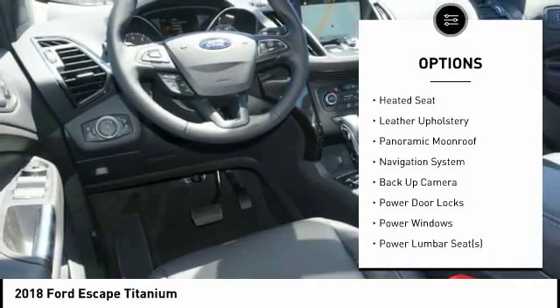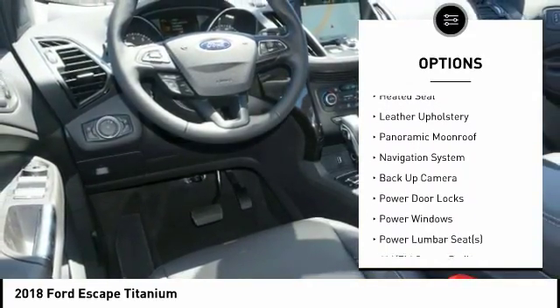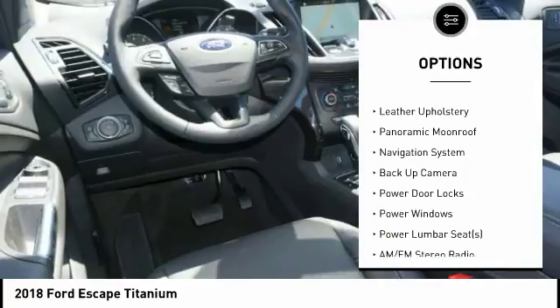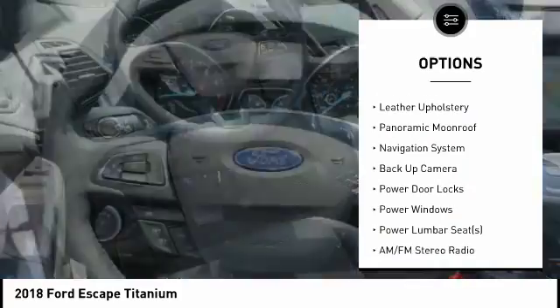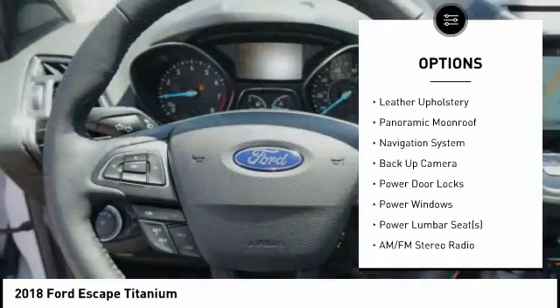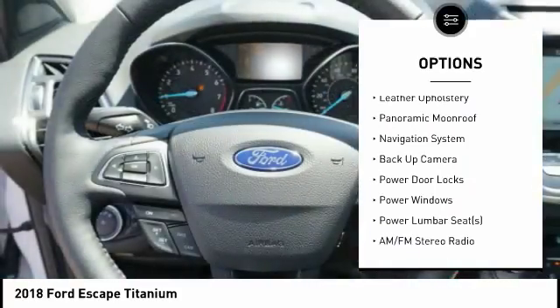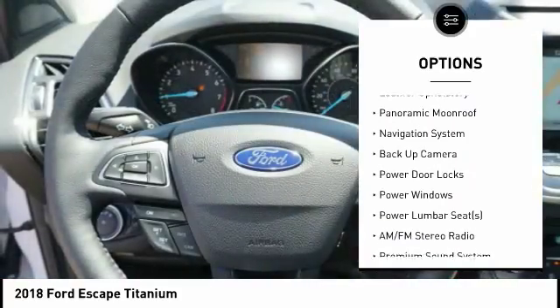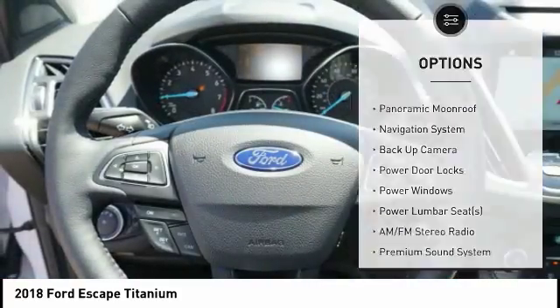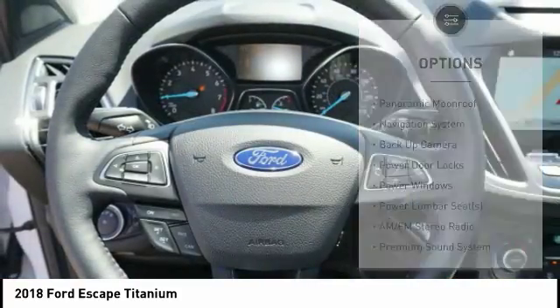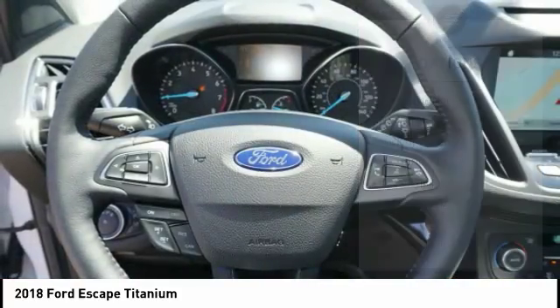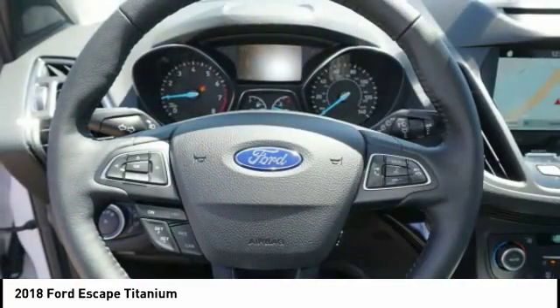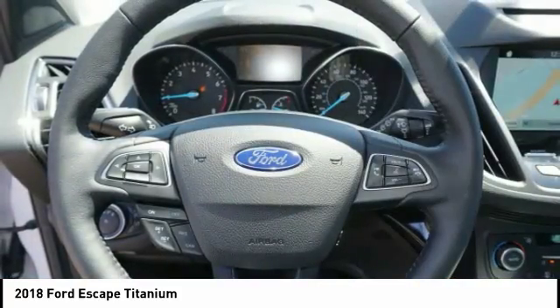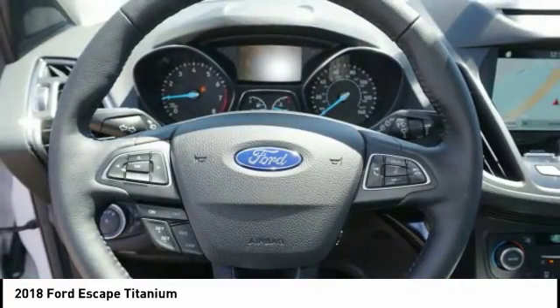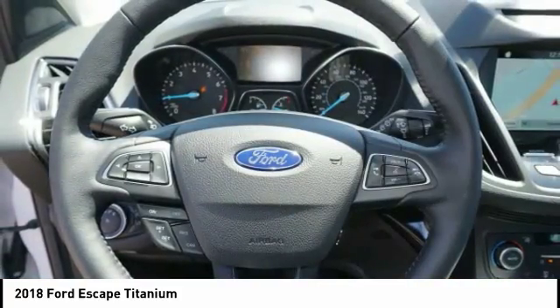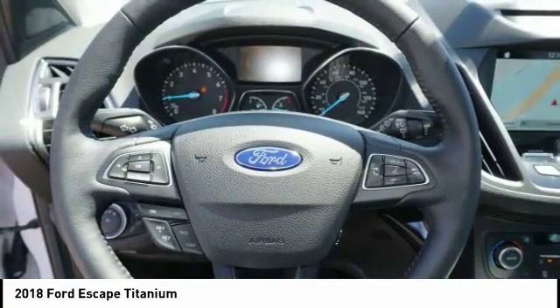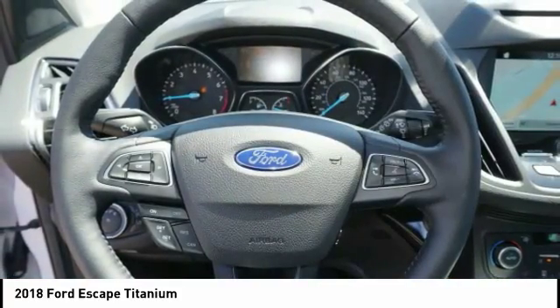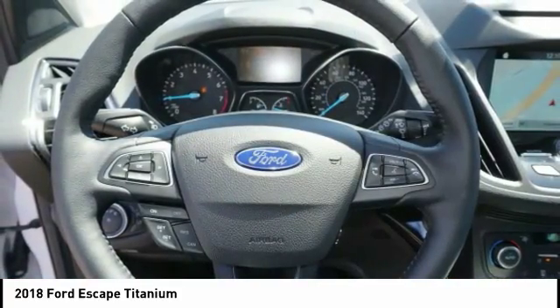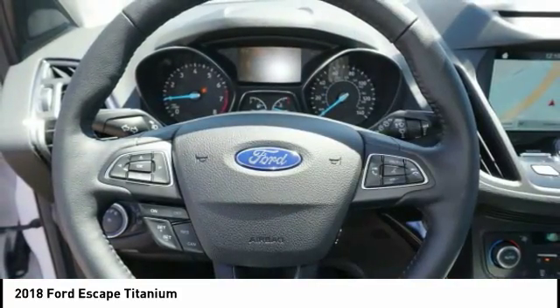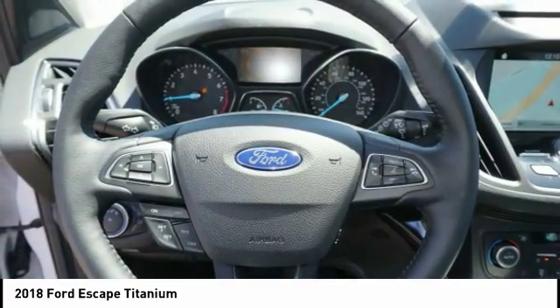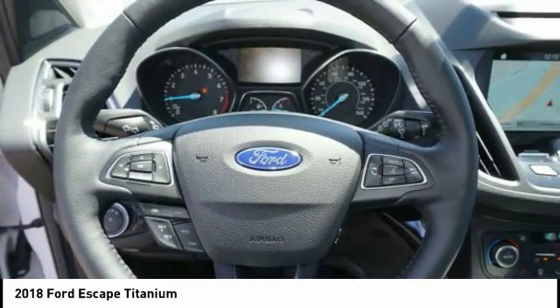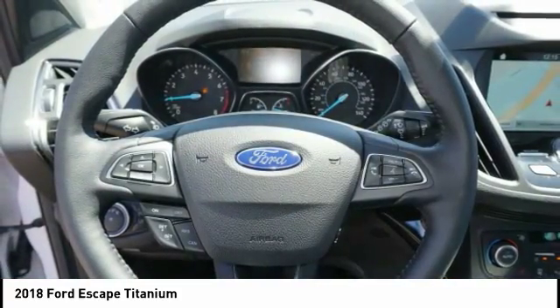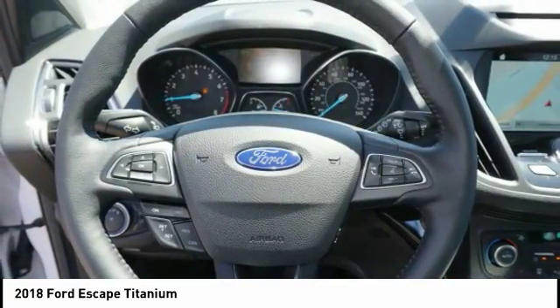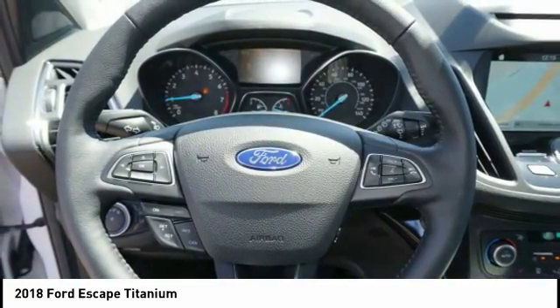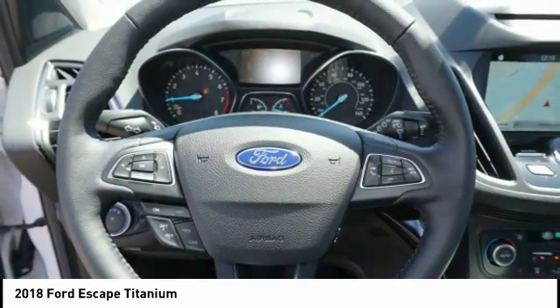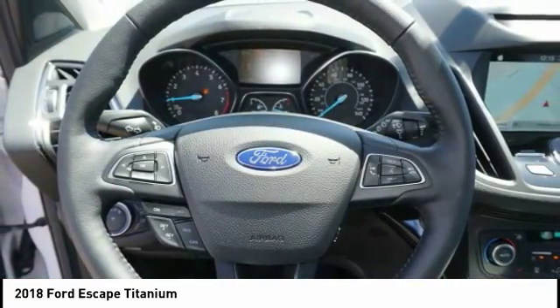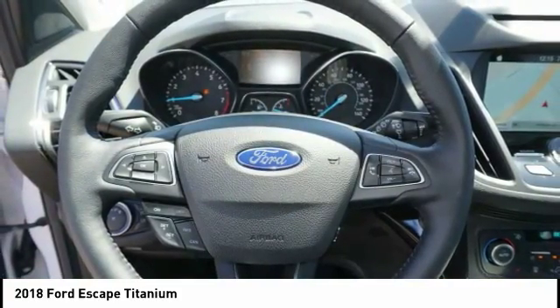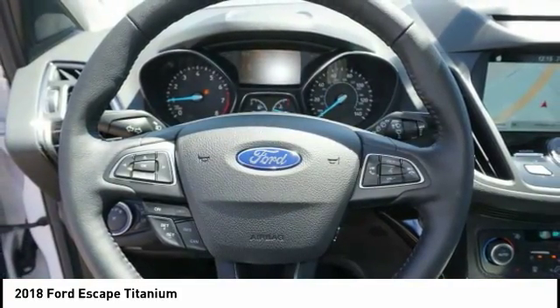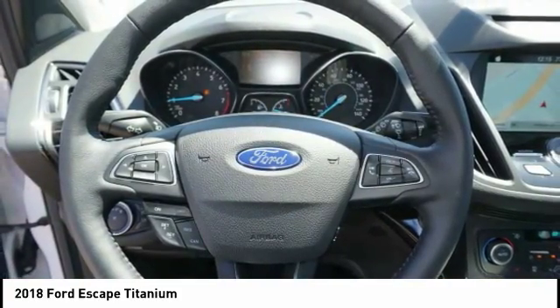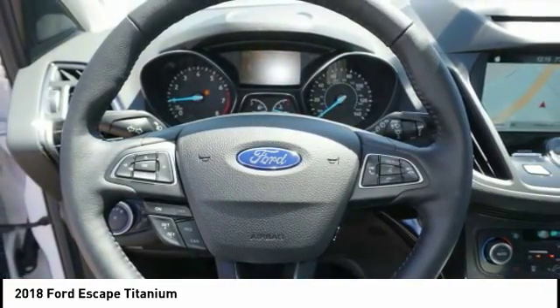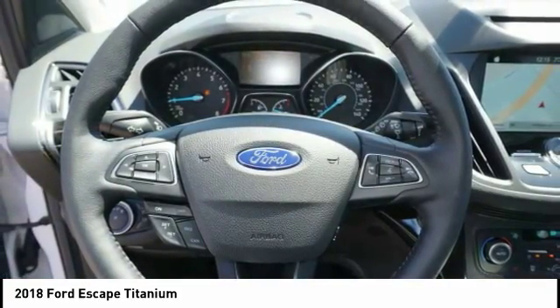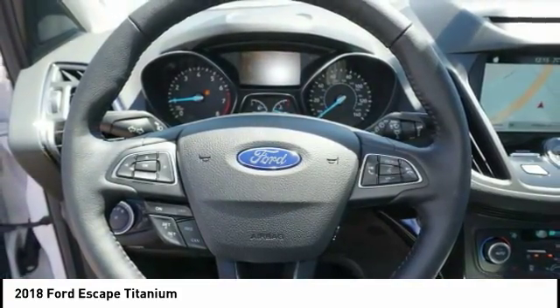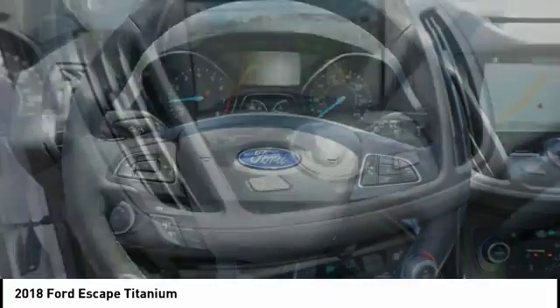Audio controls, power driver's seat, keyless entry, traction control, air conditioning.